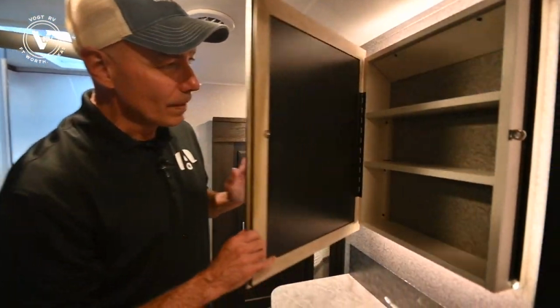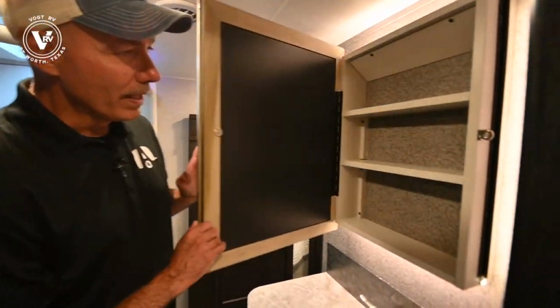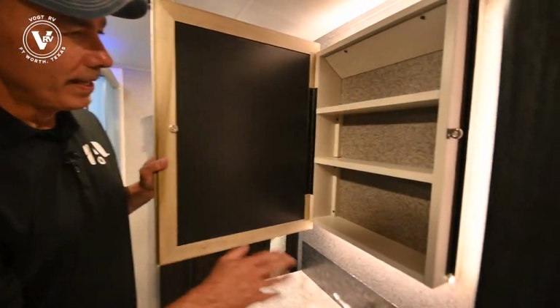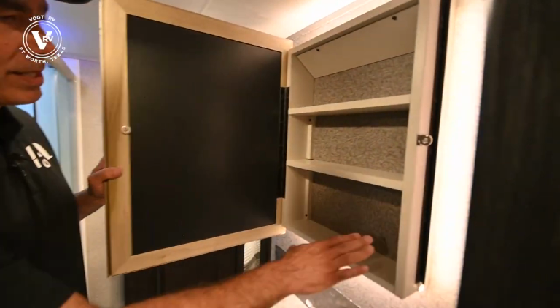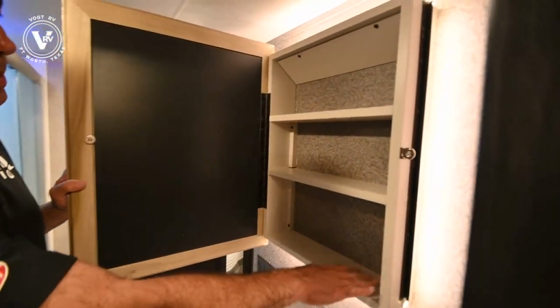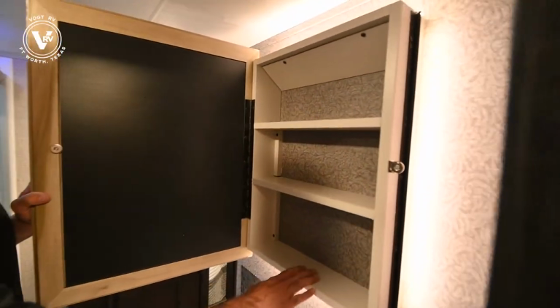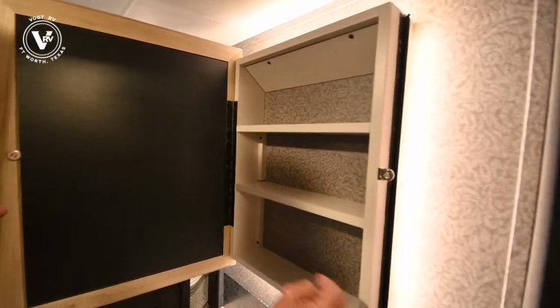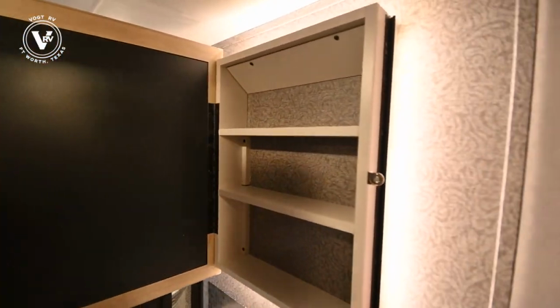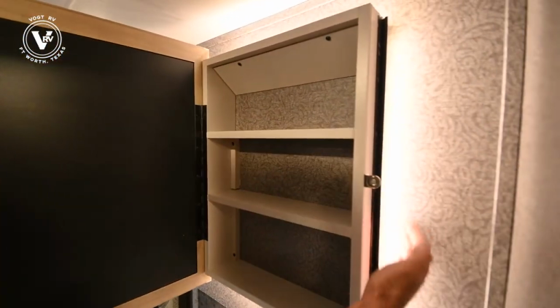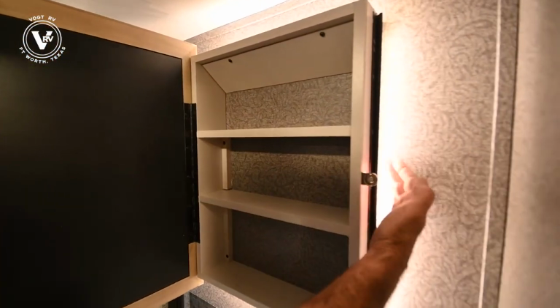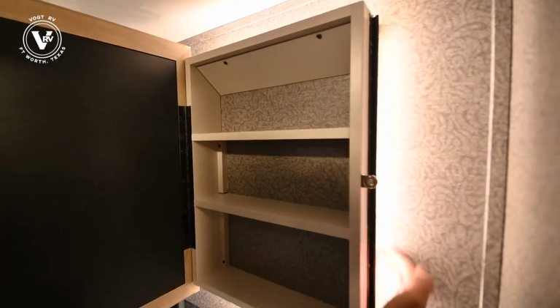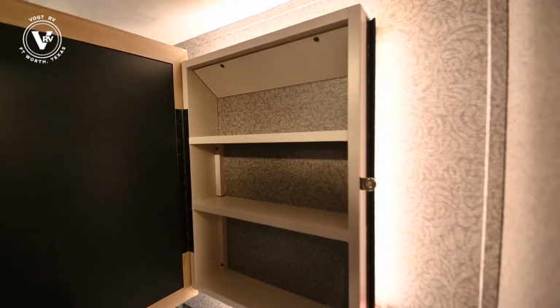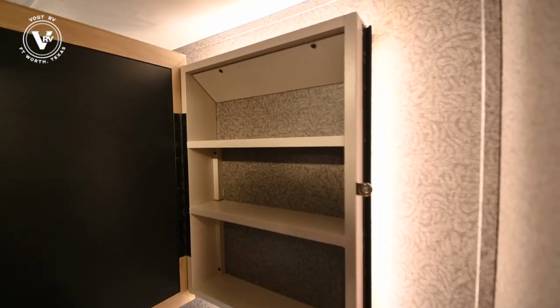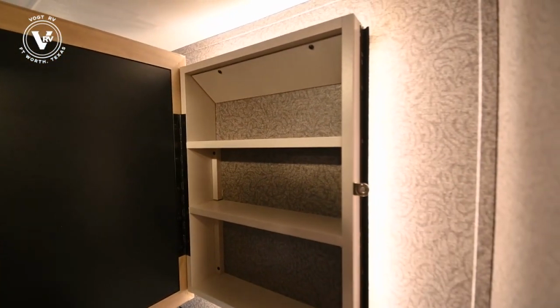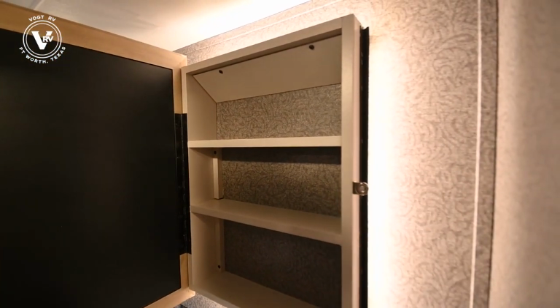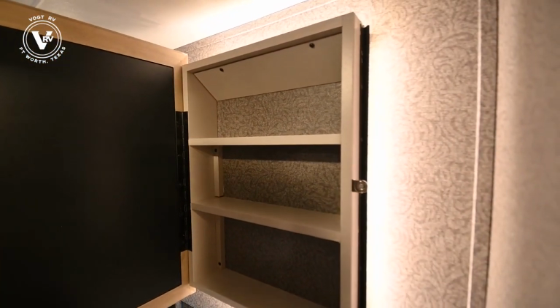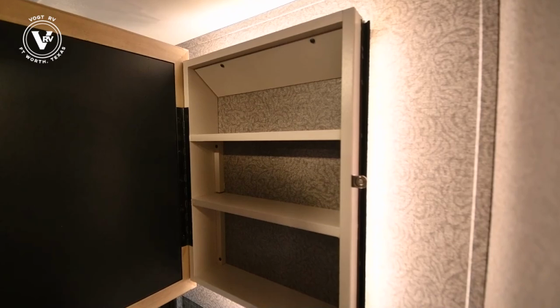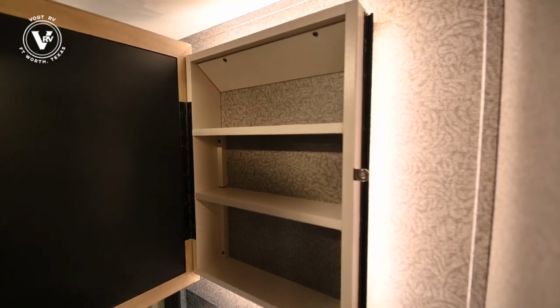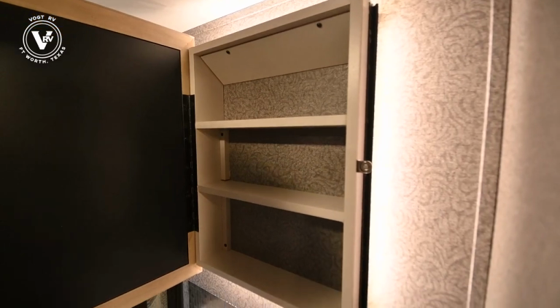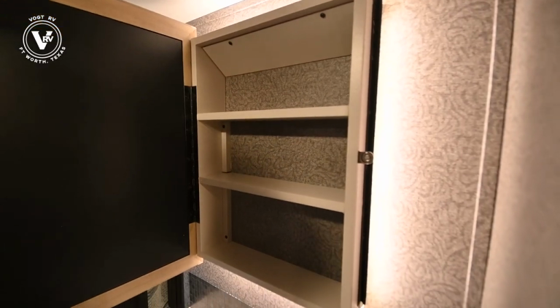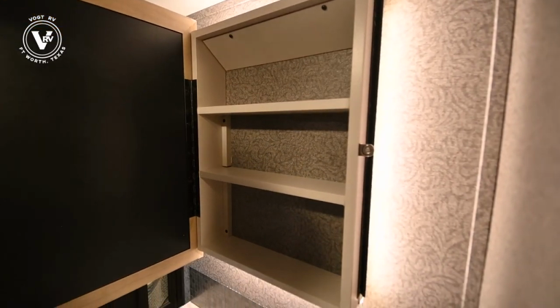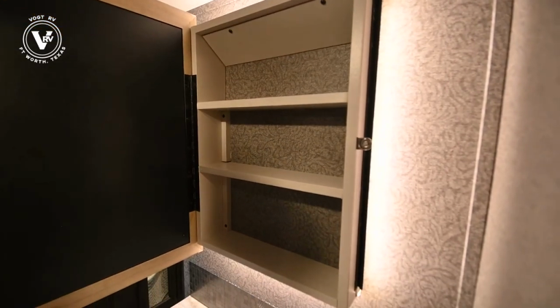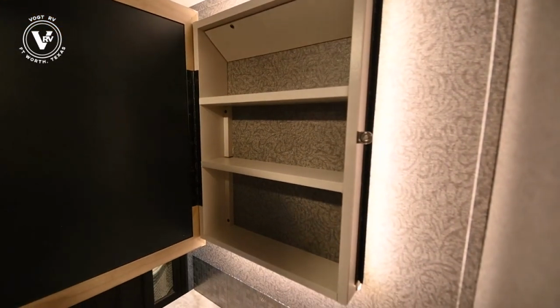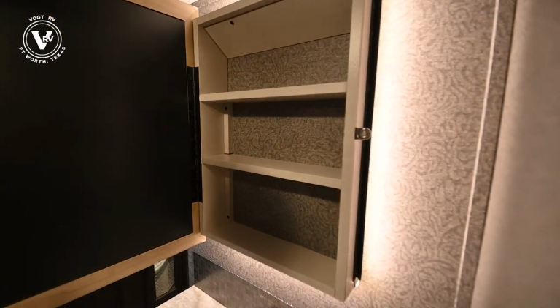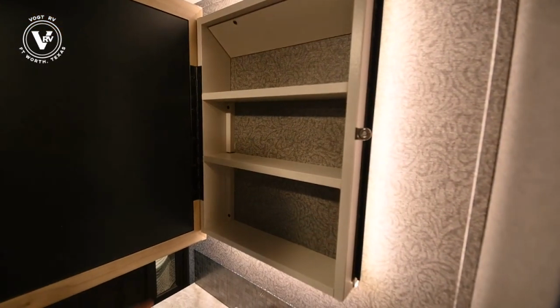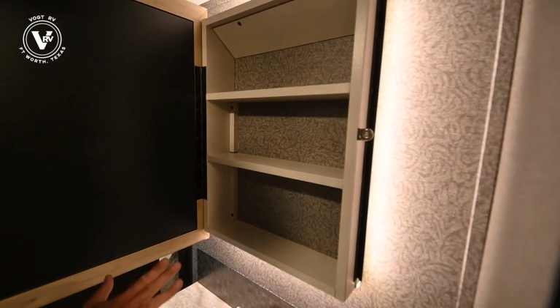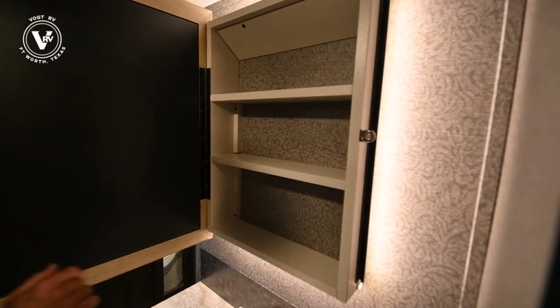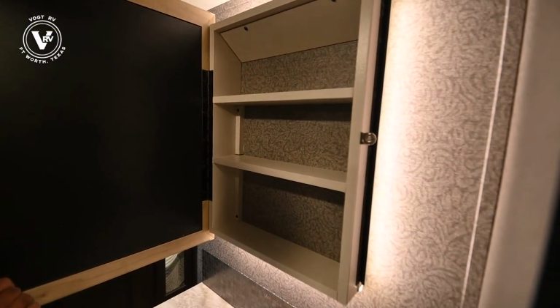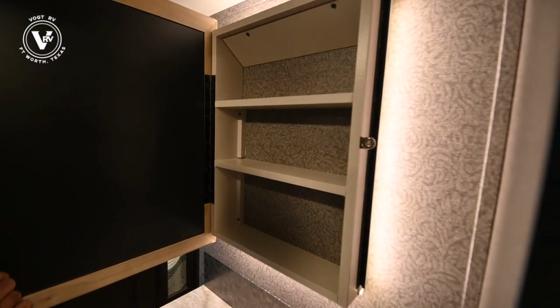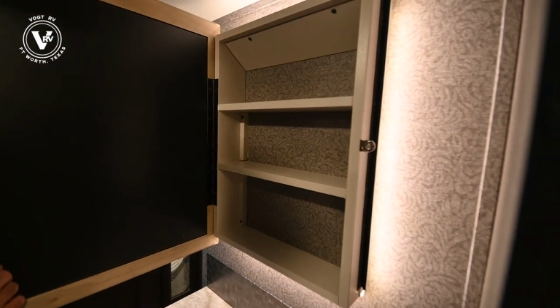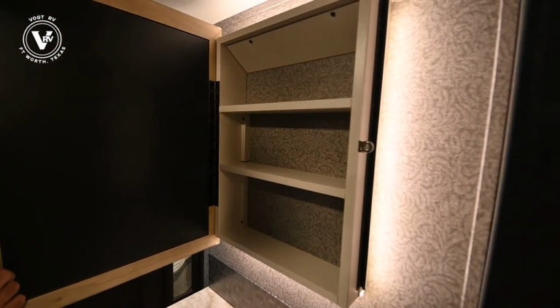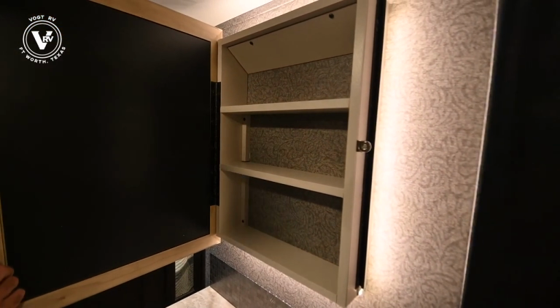Nice medicine cabinet — look at the LED lighting behind here. Very classy.